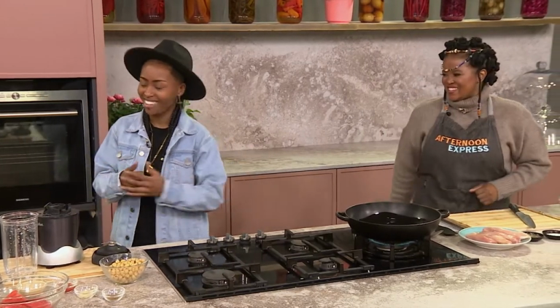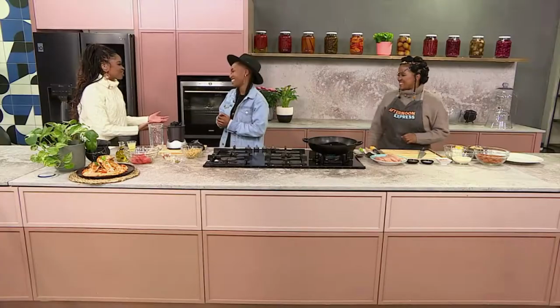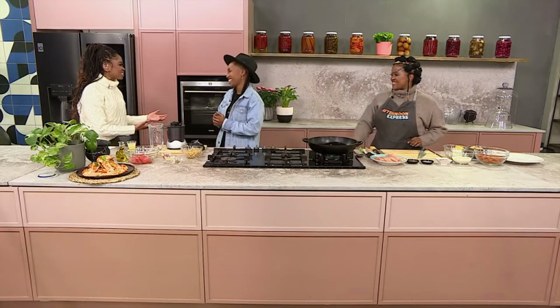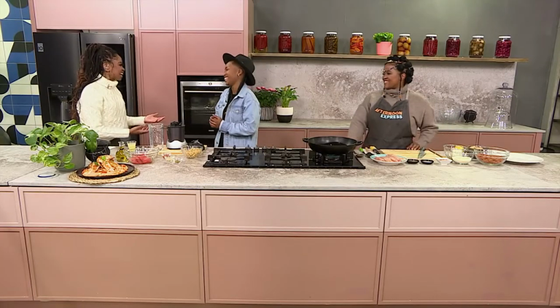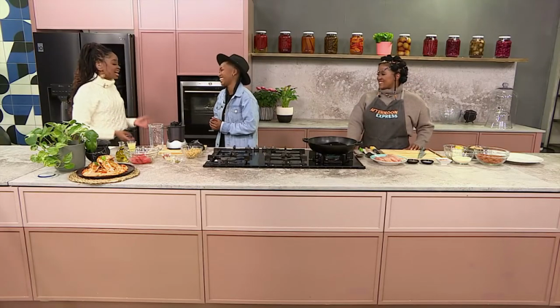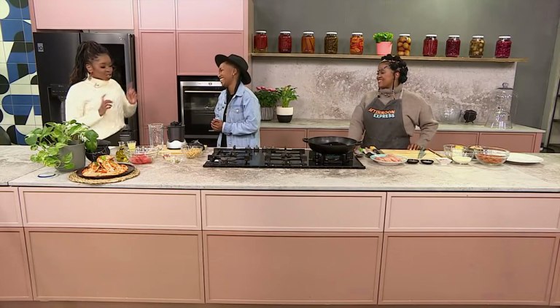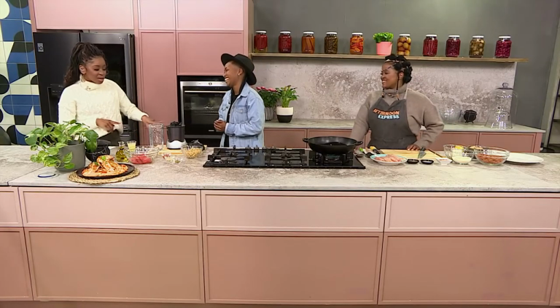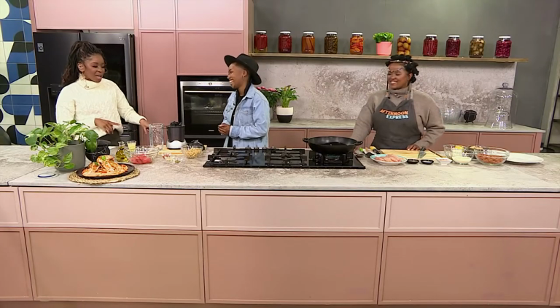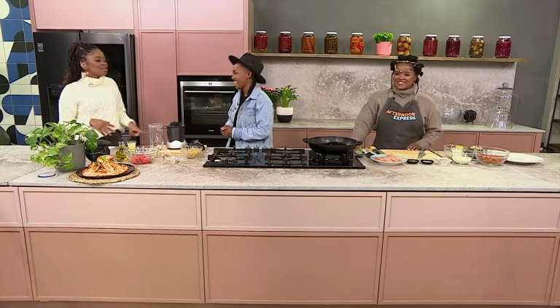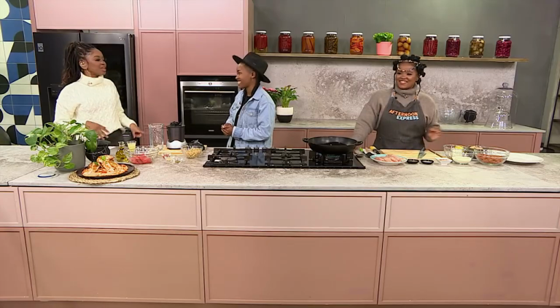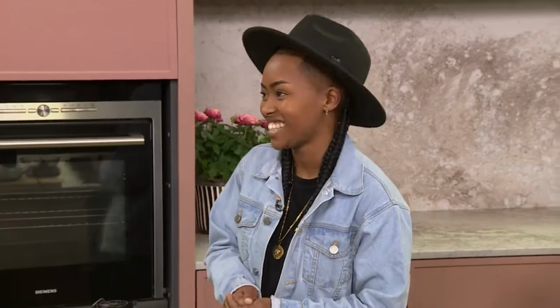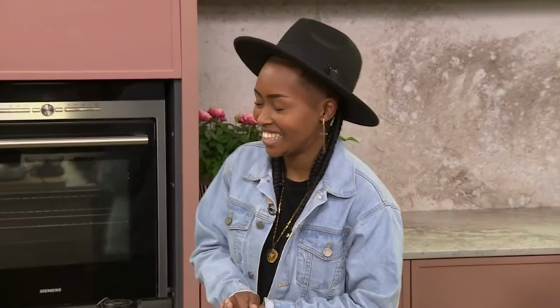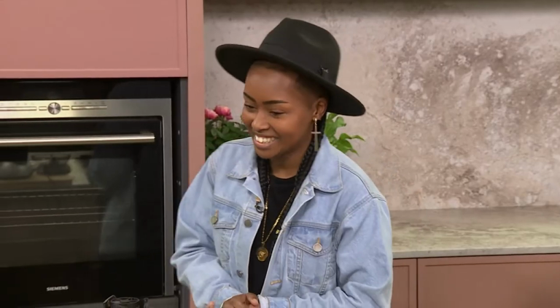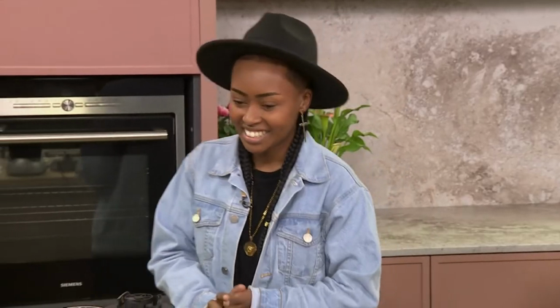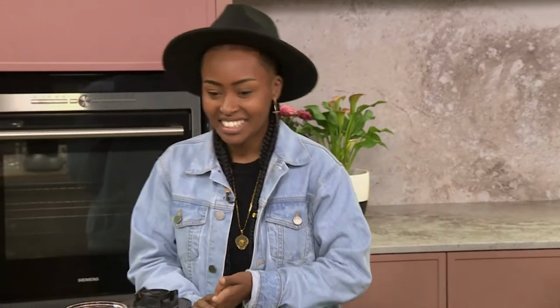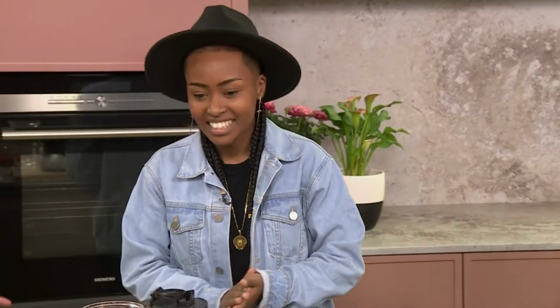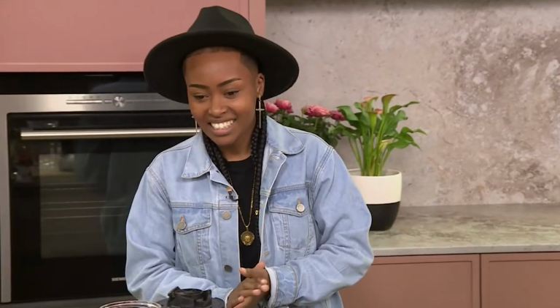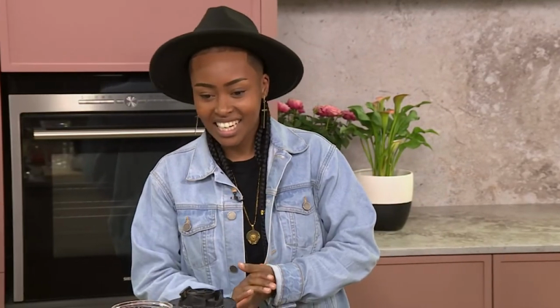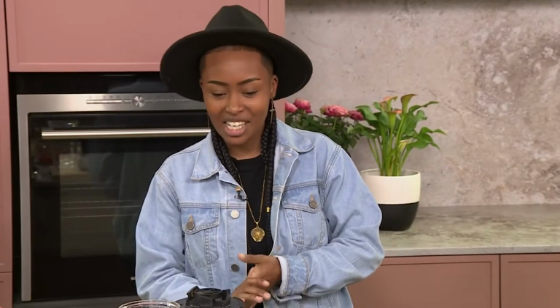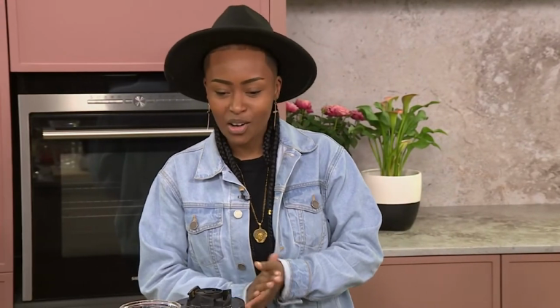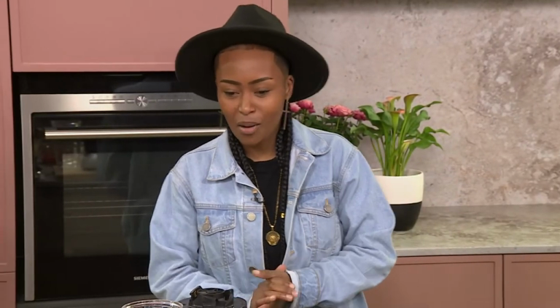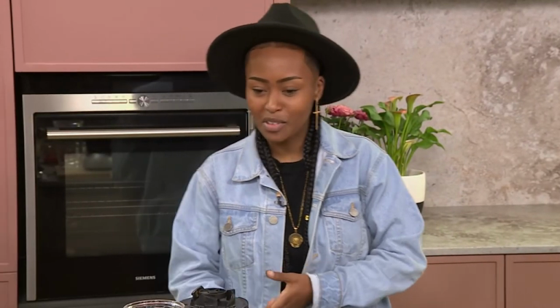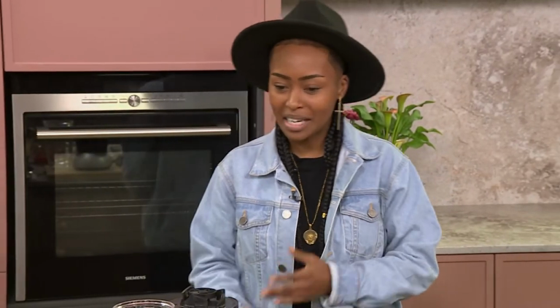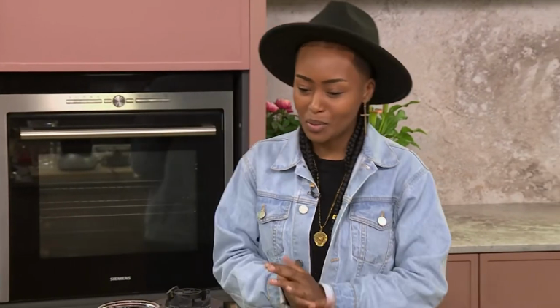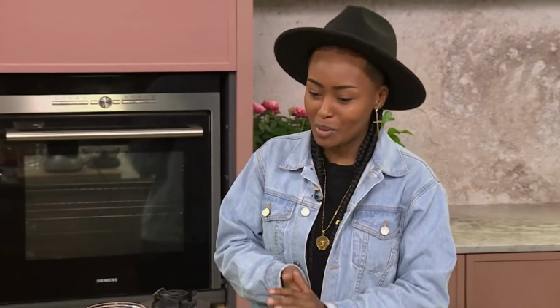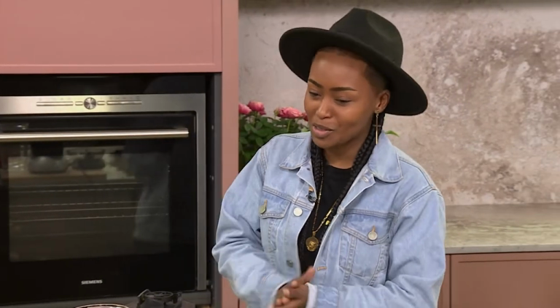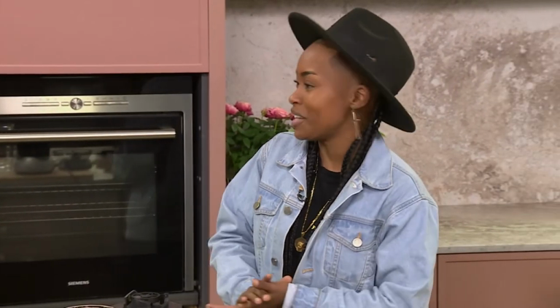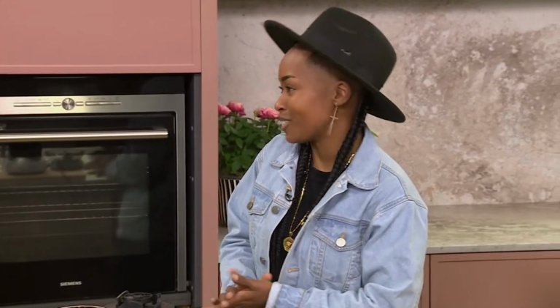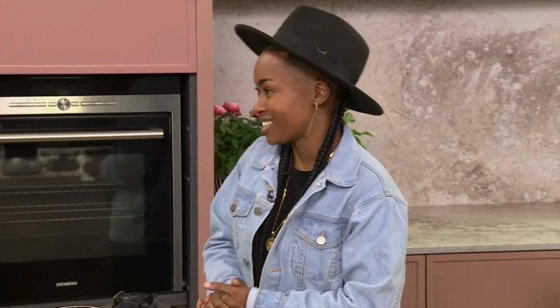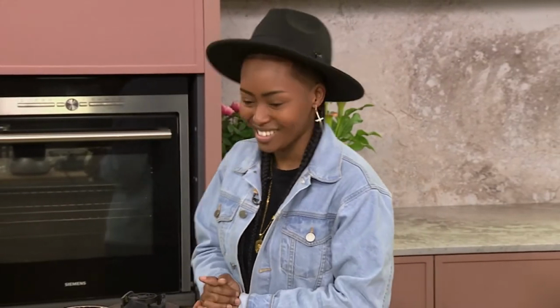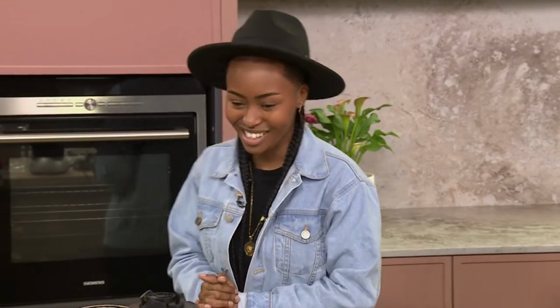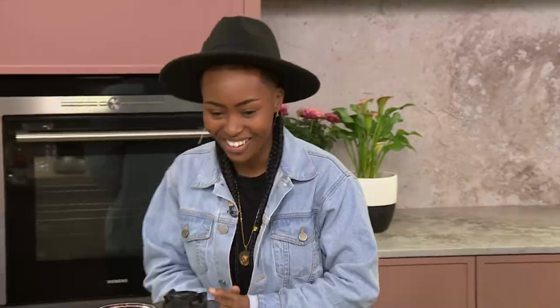I'm talking about Zoe Zanna. Now Zoe, how are you feeling about being in the kitchen? I don't know how I'm feeling, but we're about to find out. Let's go!